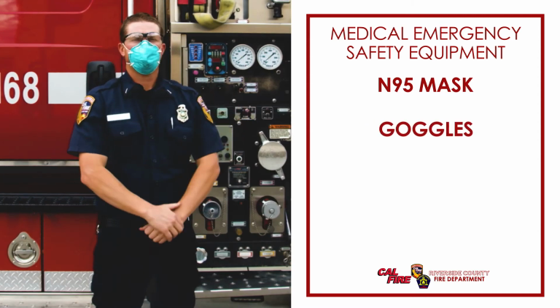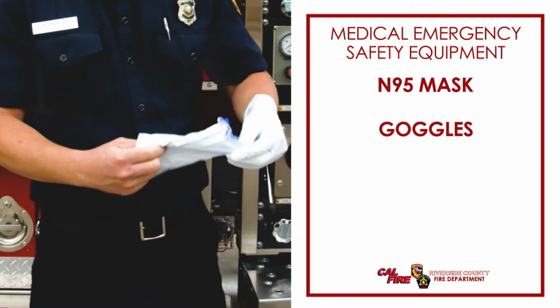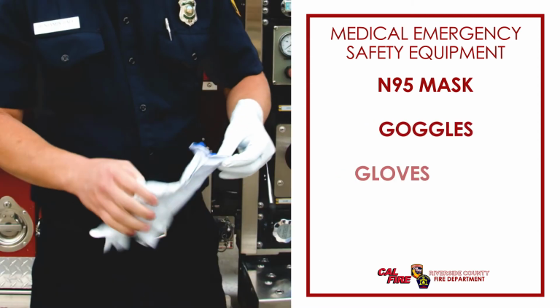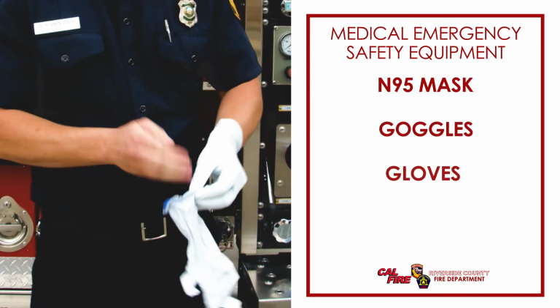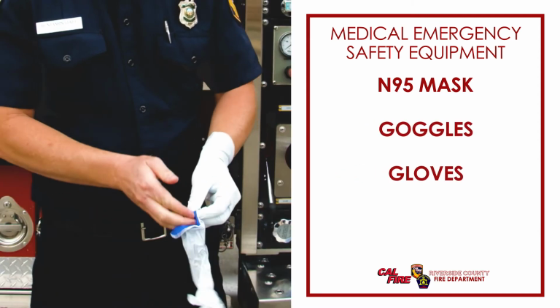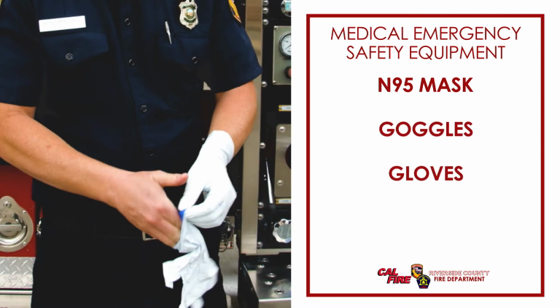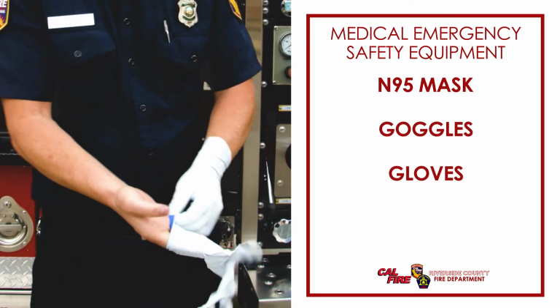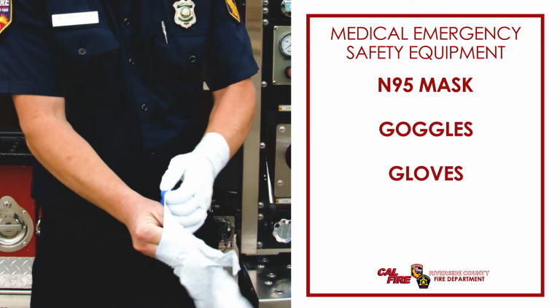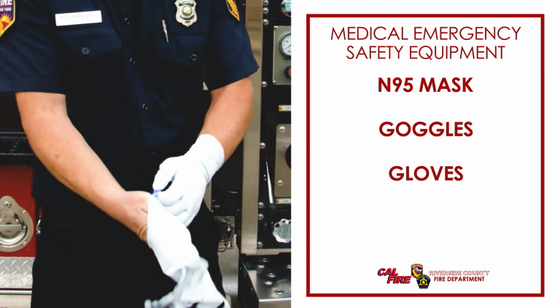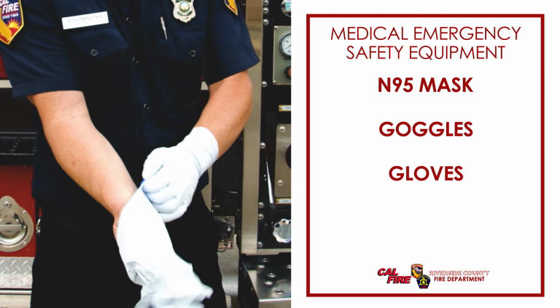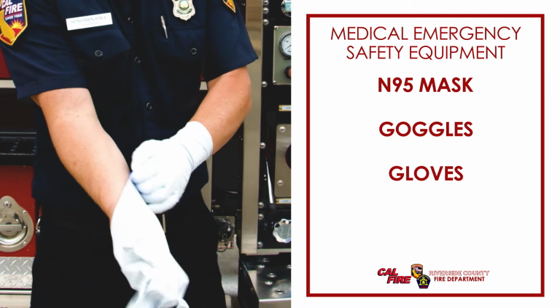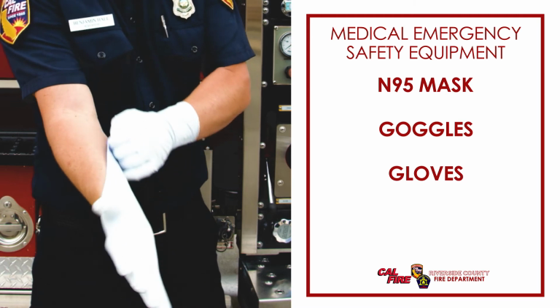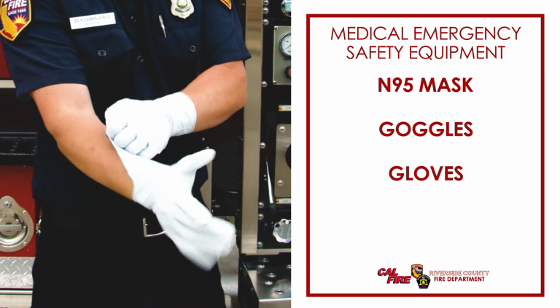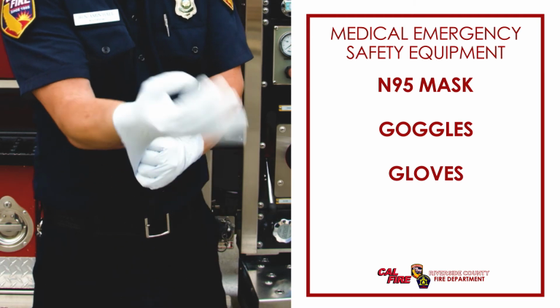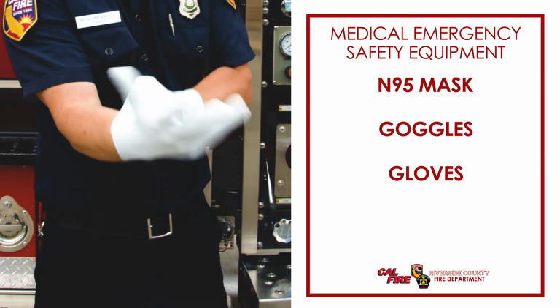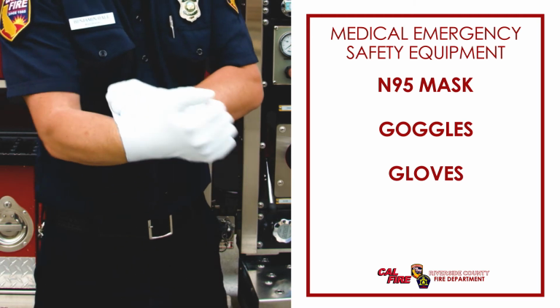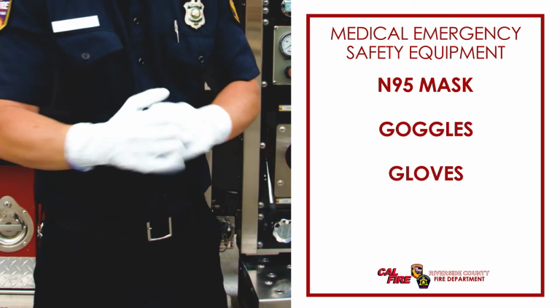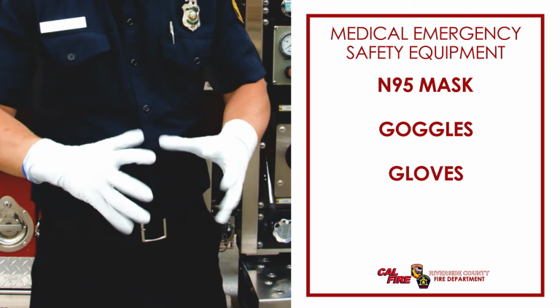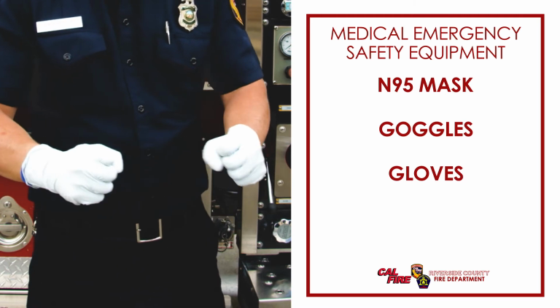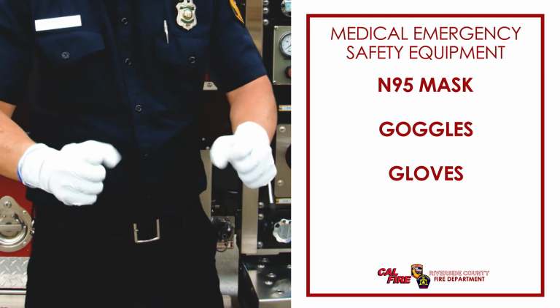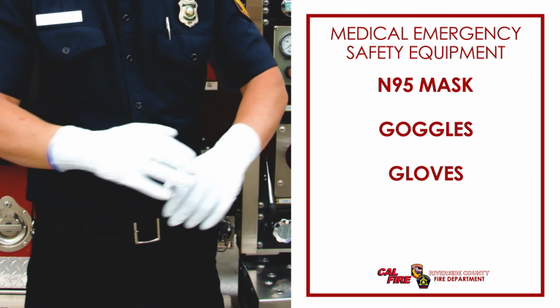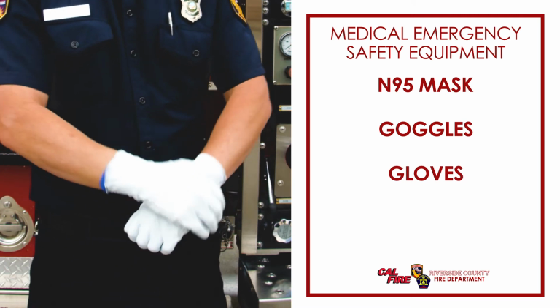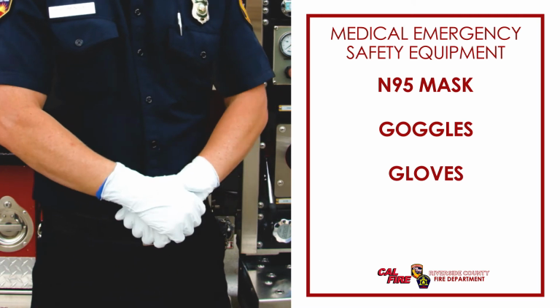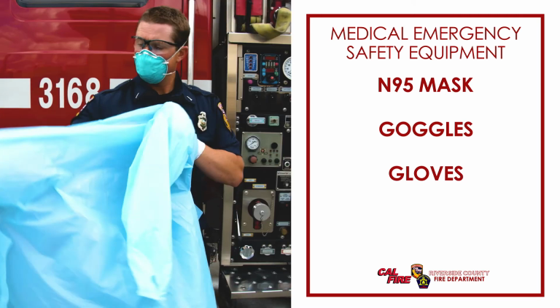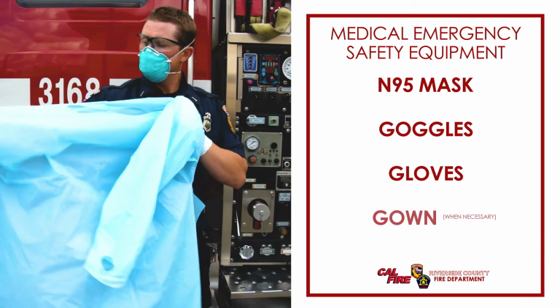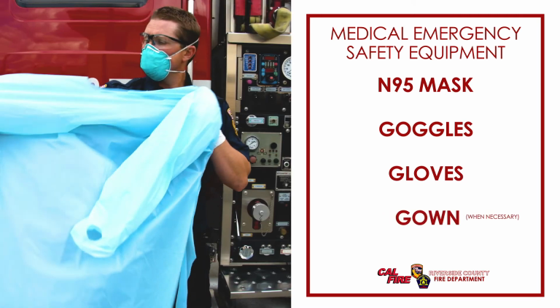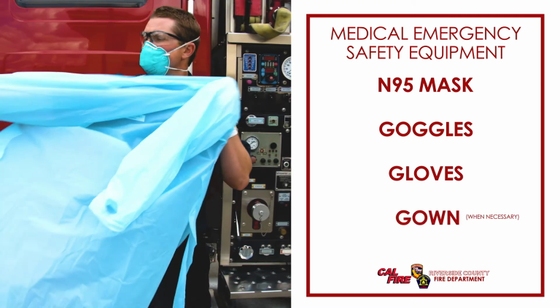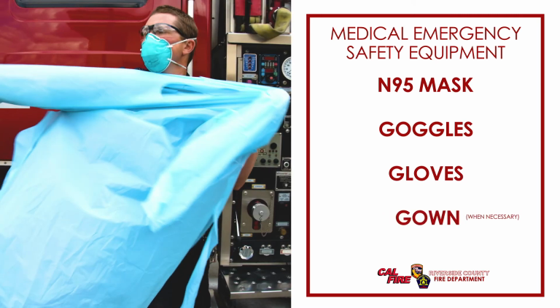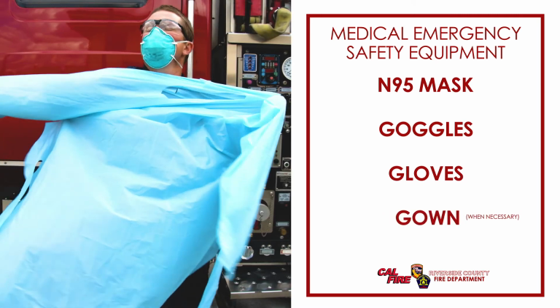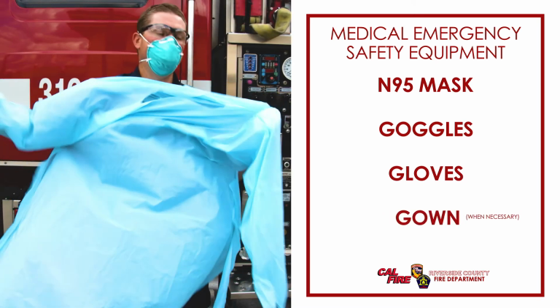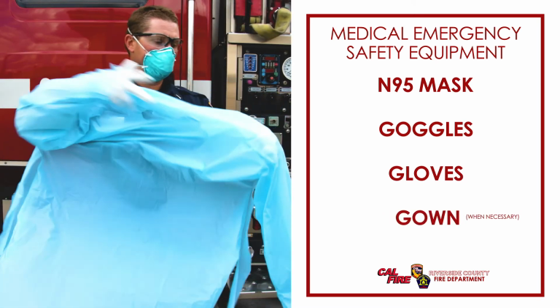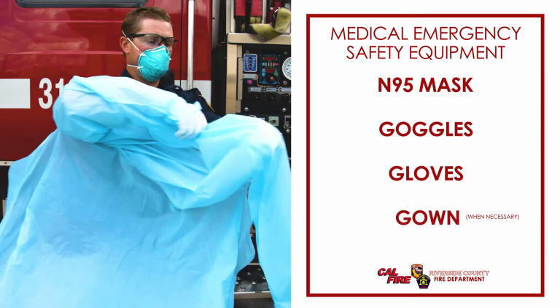We always wear gloves to protect our hands. And in certain cases, we may wear a protective gown over our uniform.